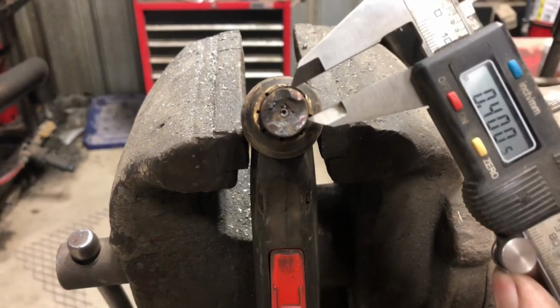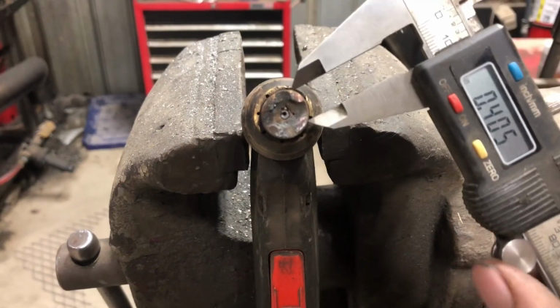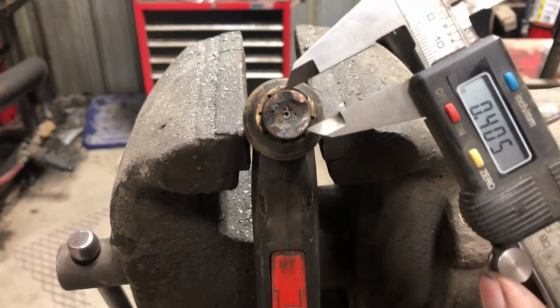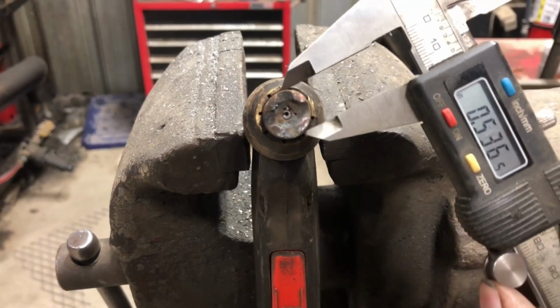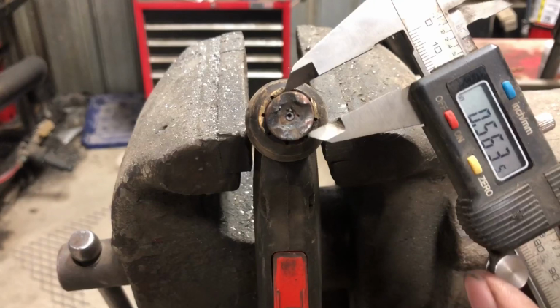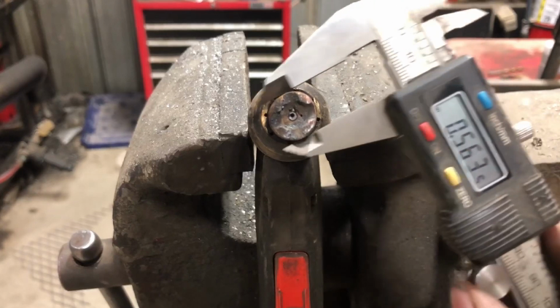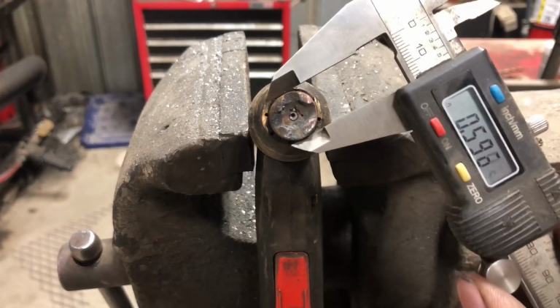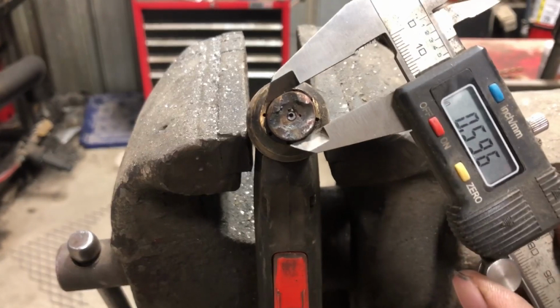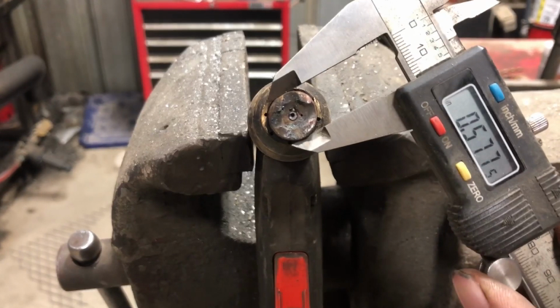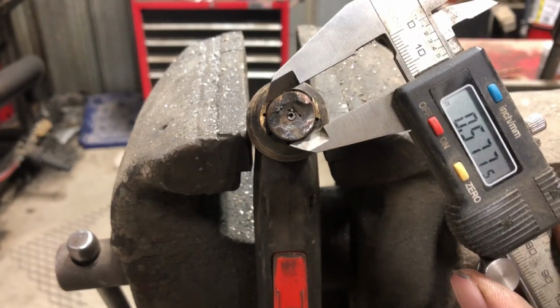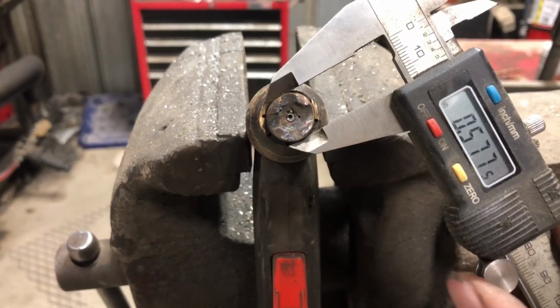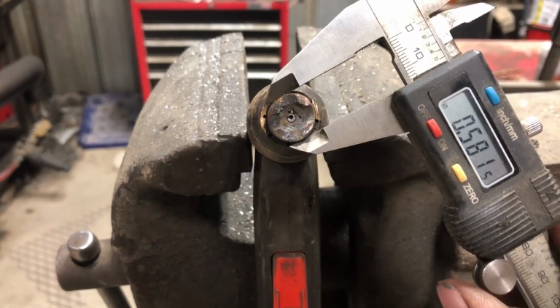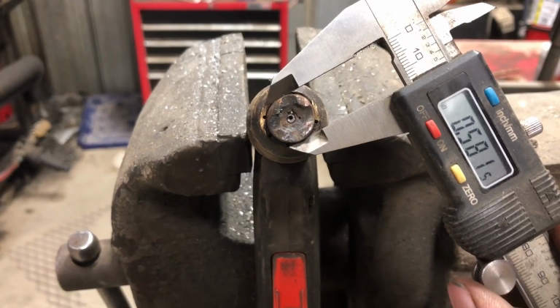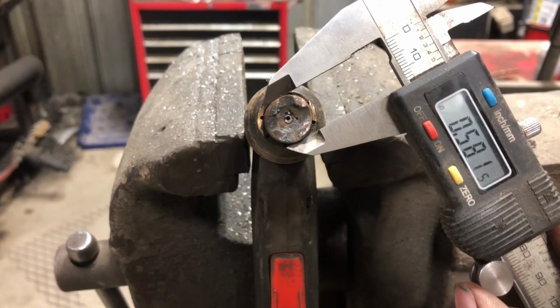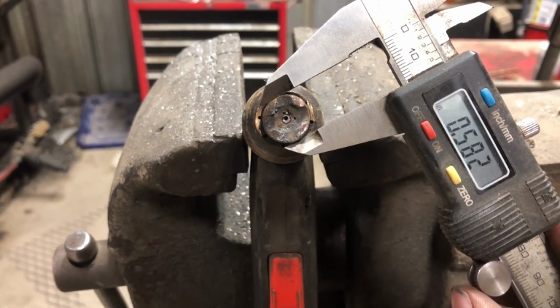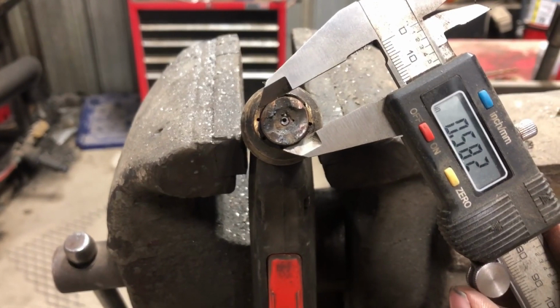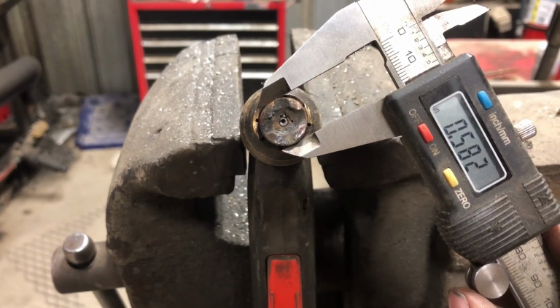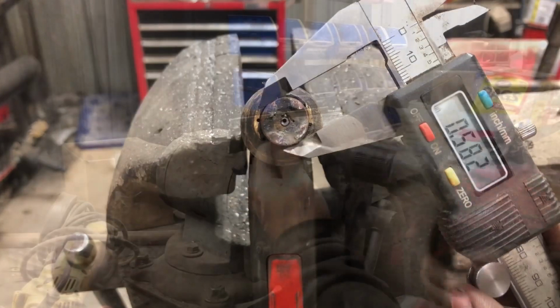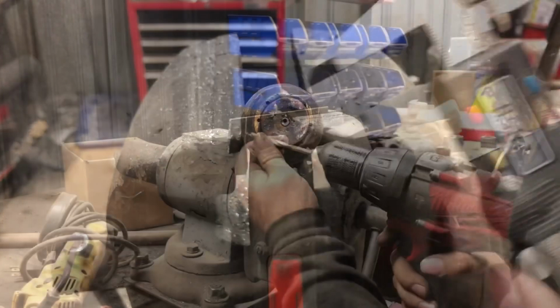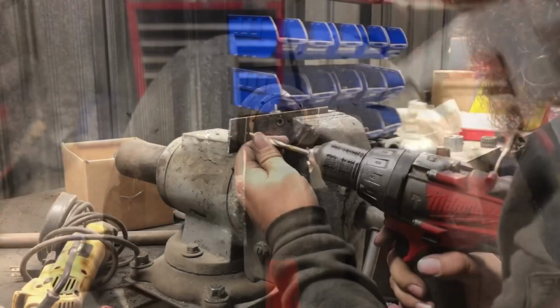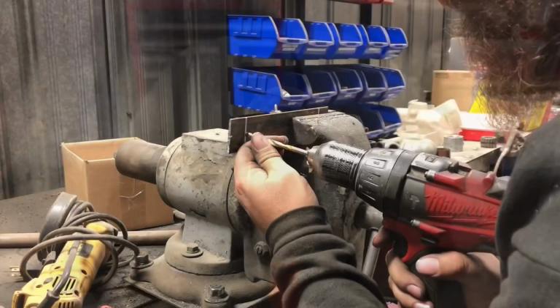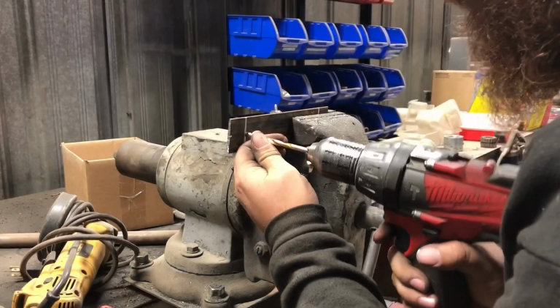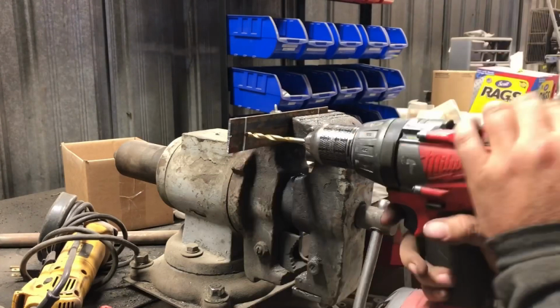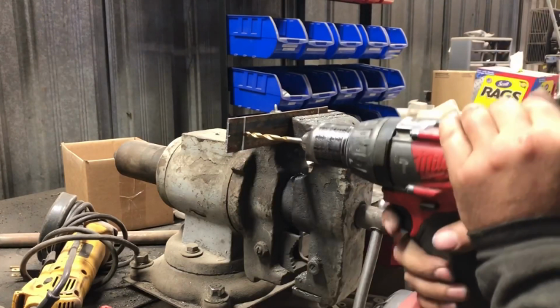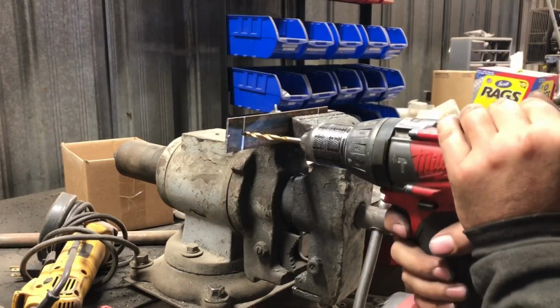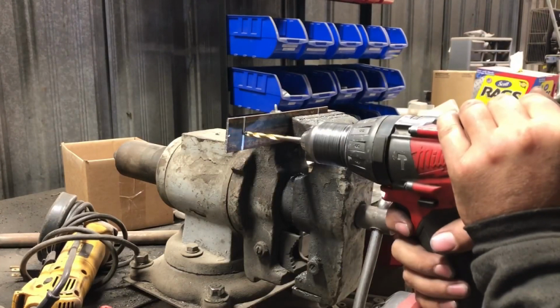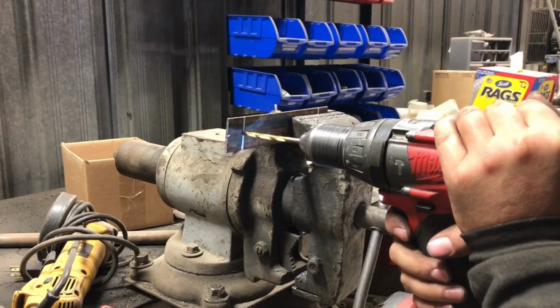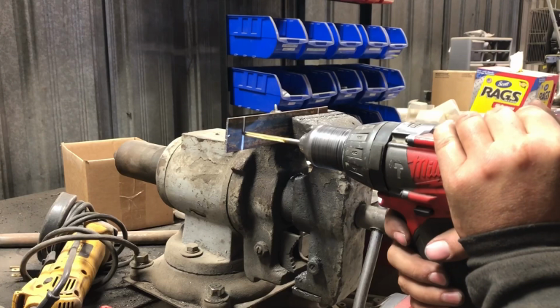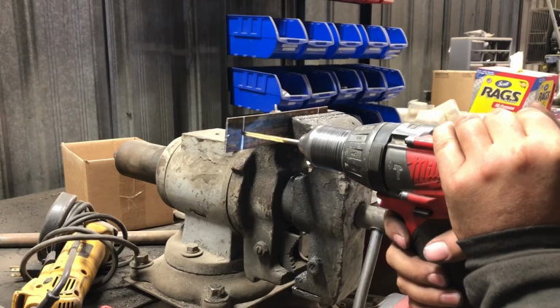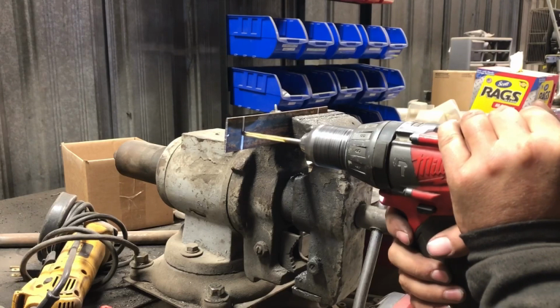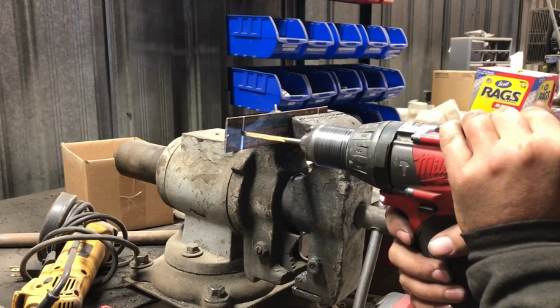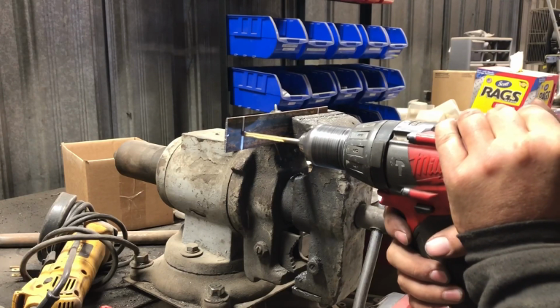Now we need to measure the tip of the plasma cutter so we know what size hole to drill, and go ahead and drill it.